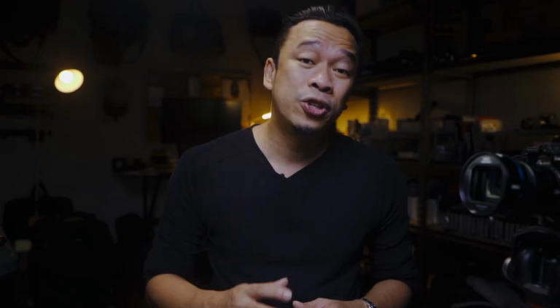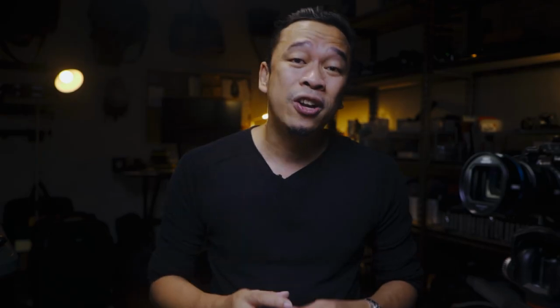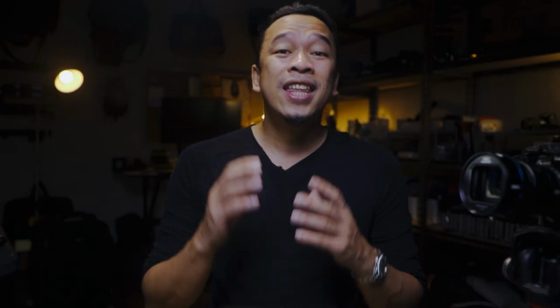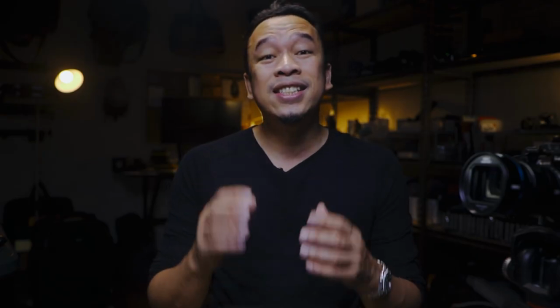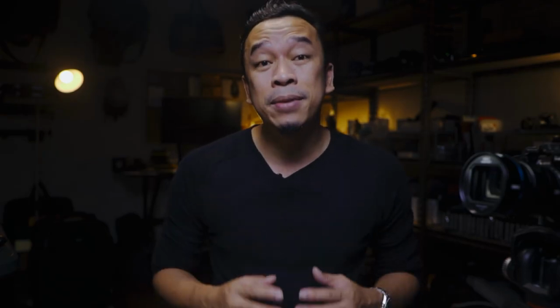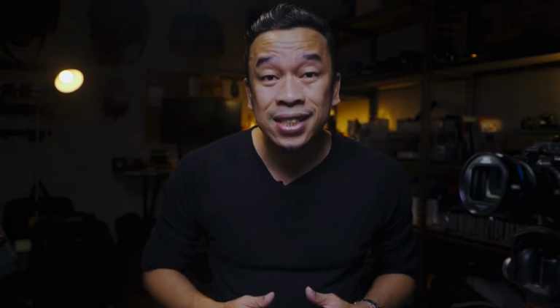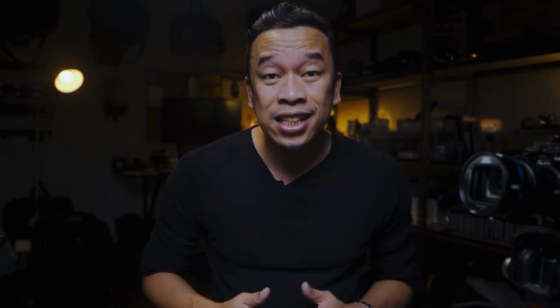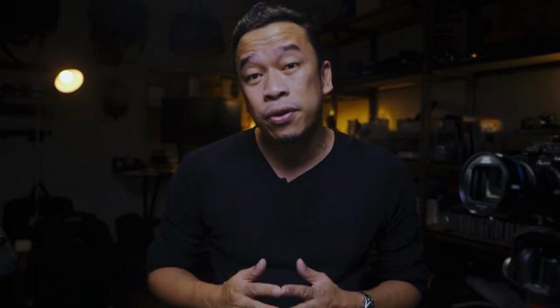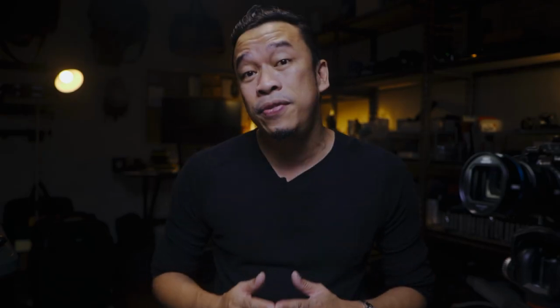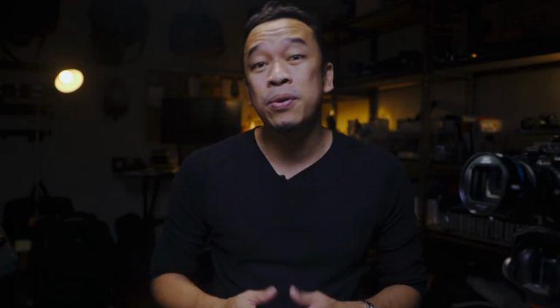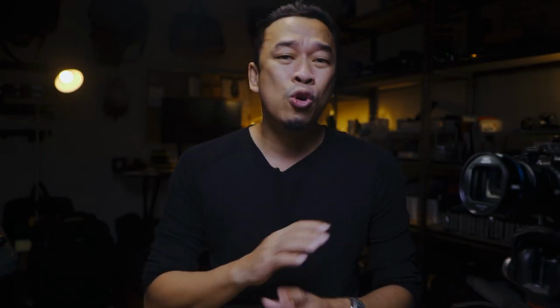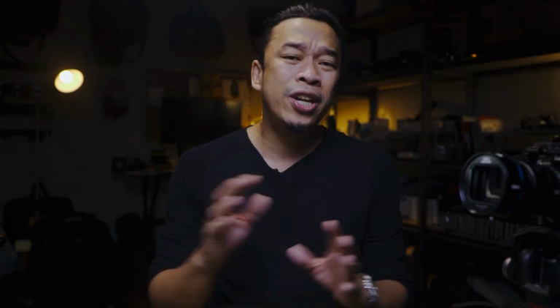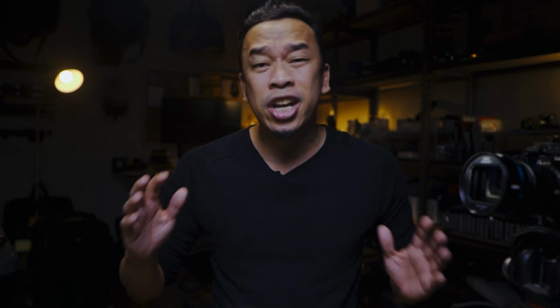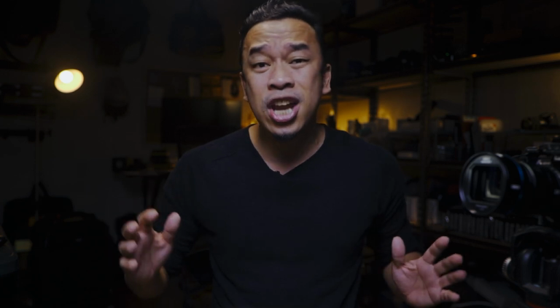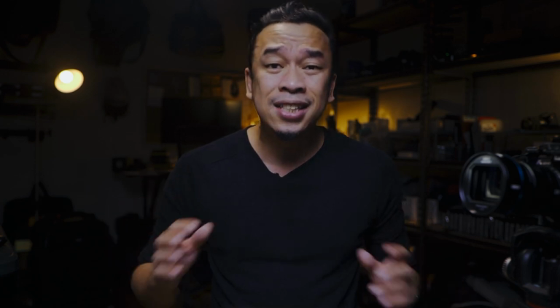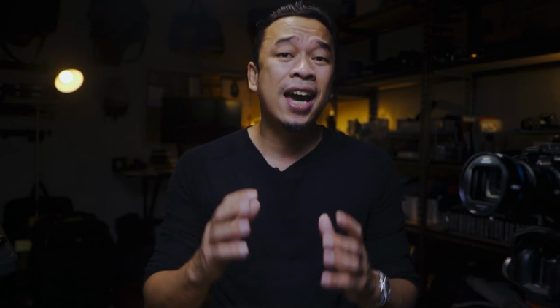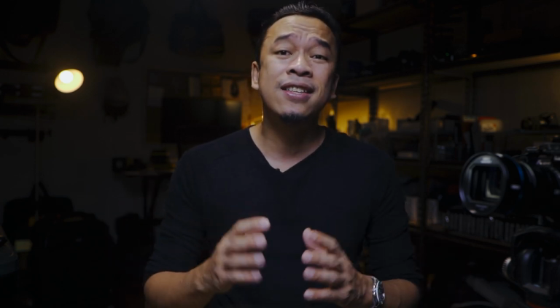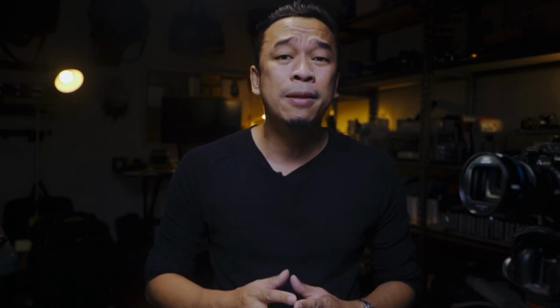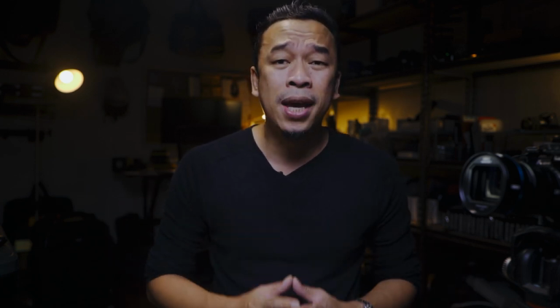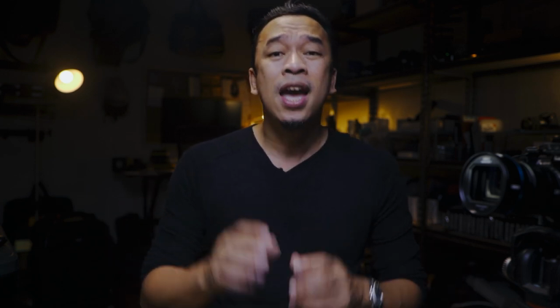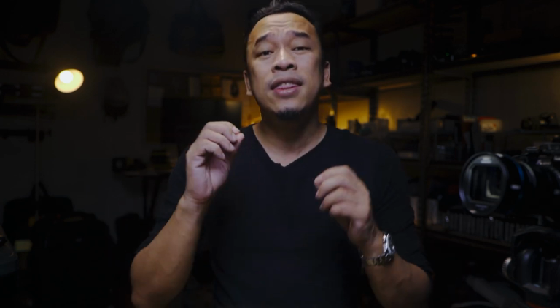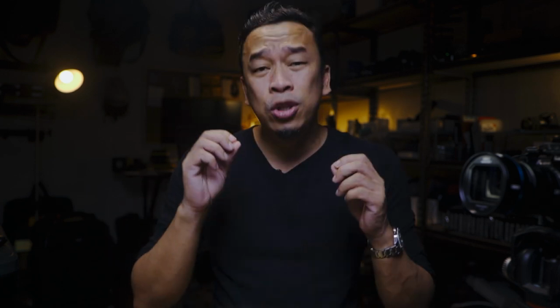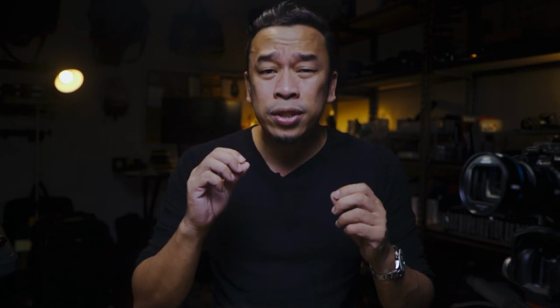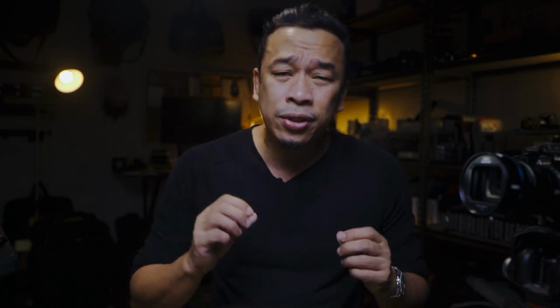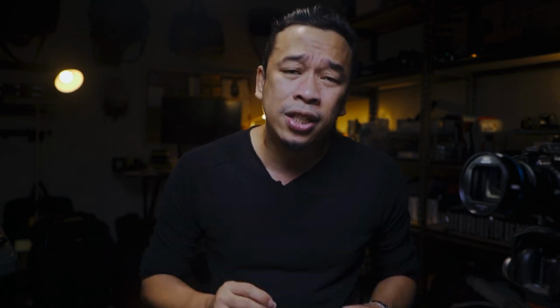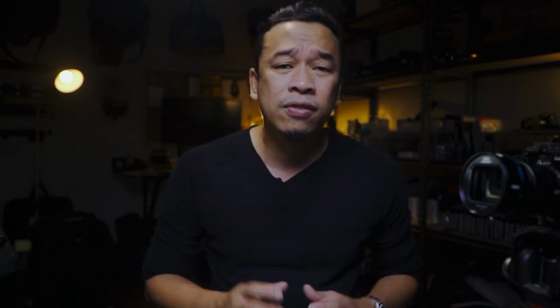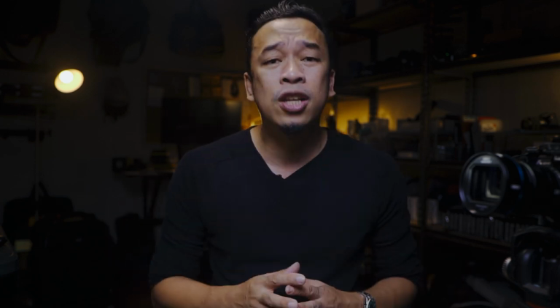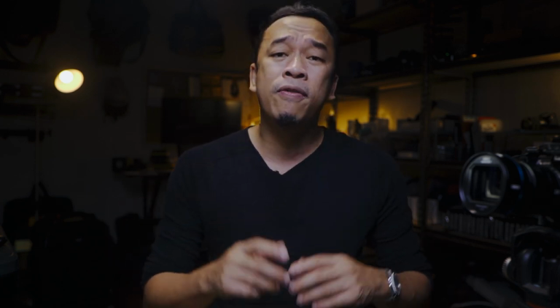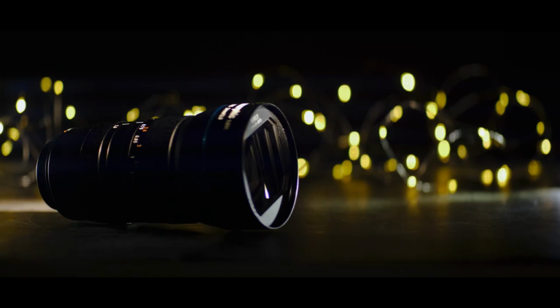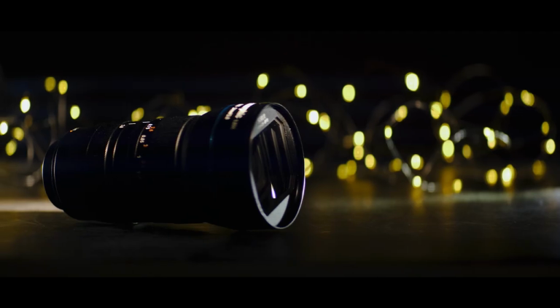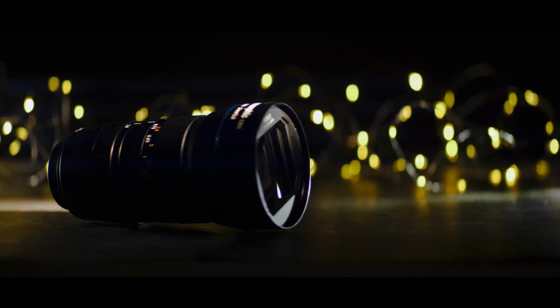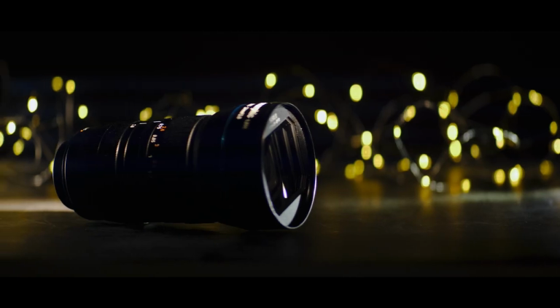Disclosure: they sent me this lens for review. No money changed hands, I didn't get paid, and they don't get to see this video before I publish it.